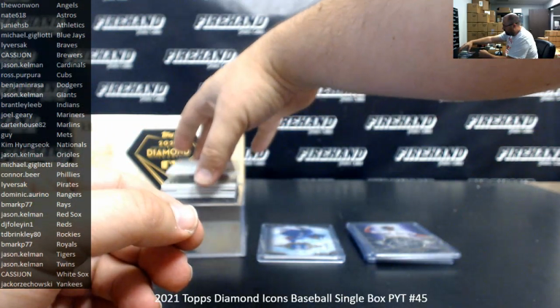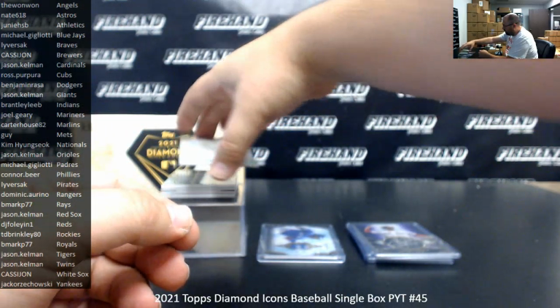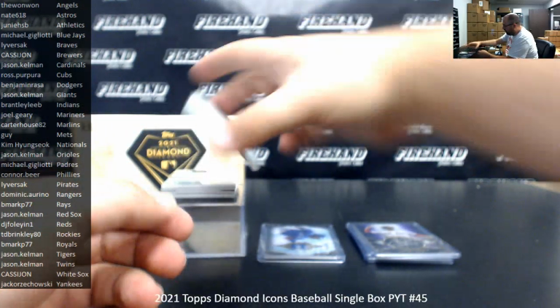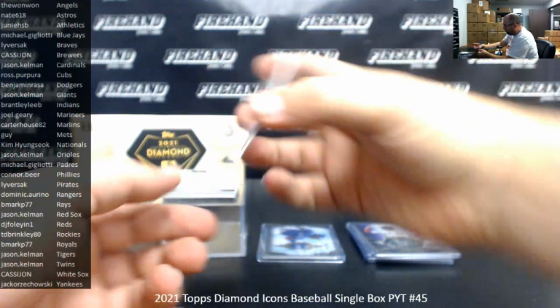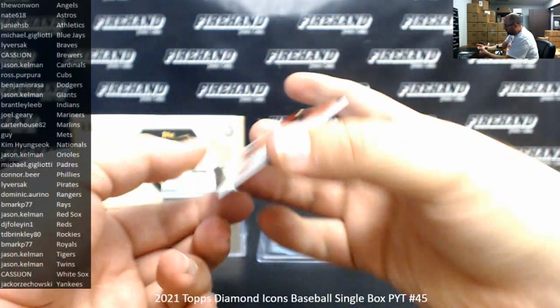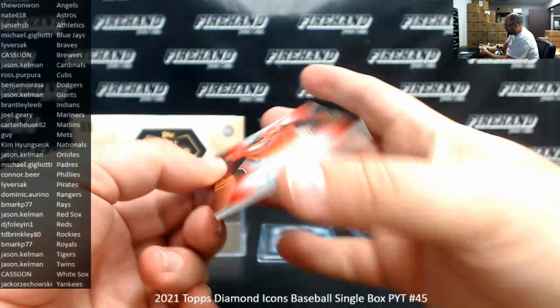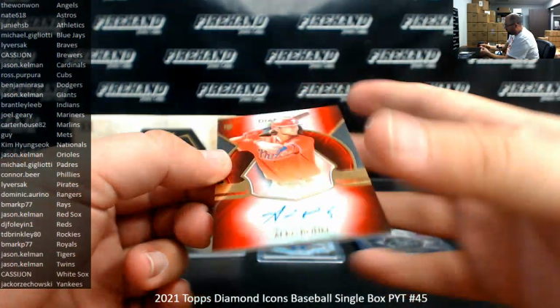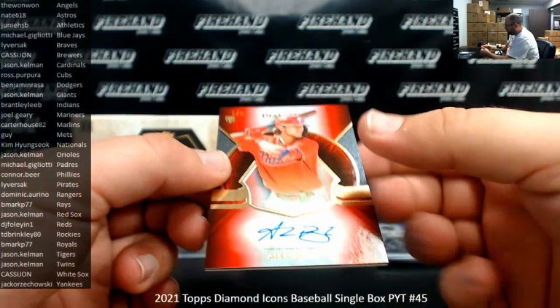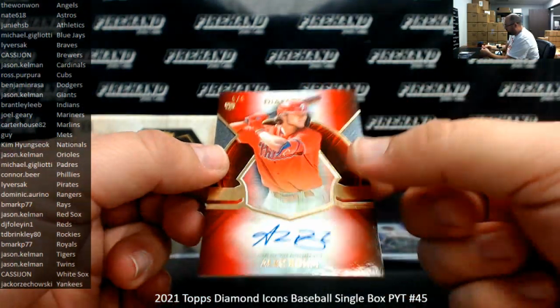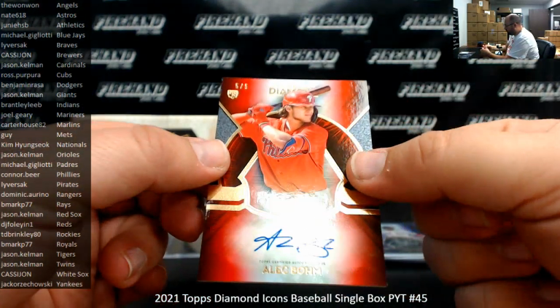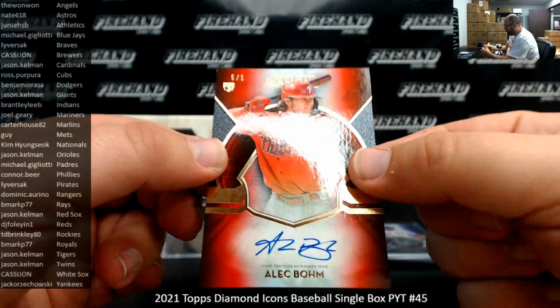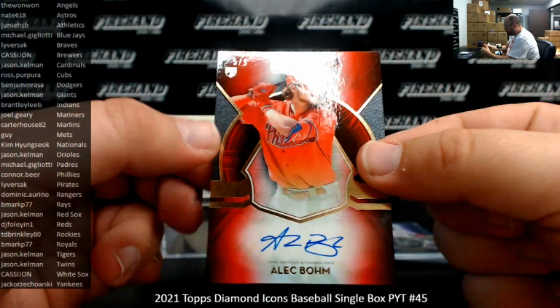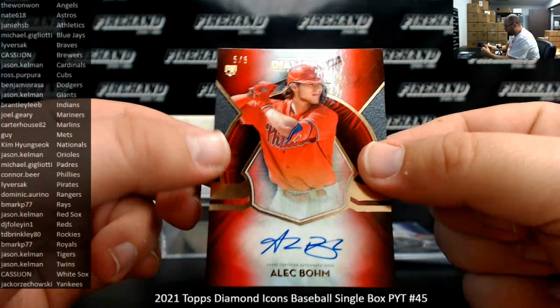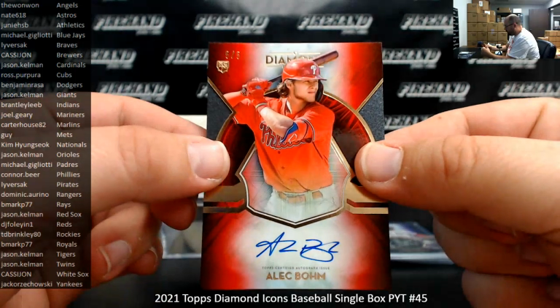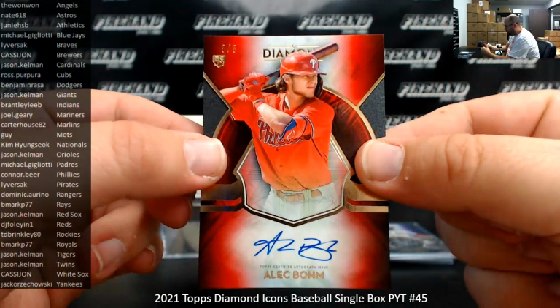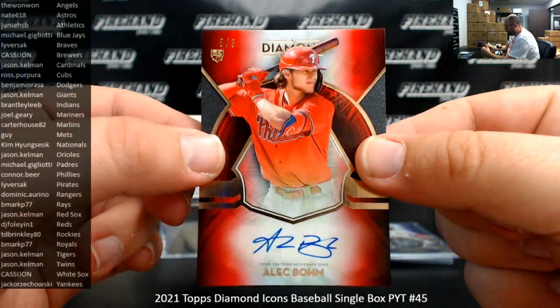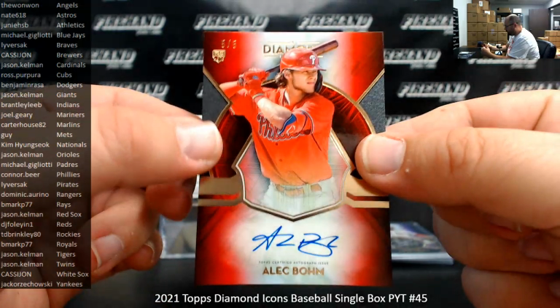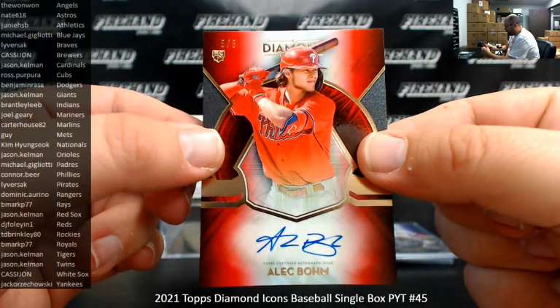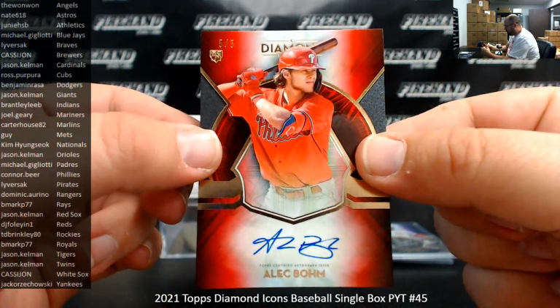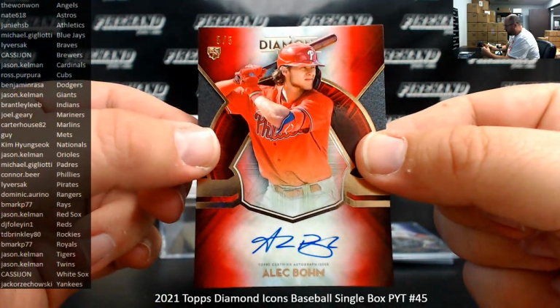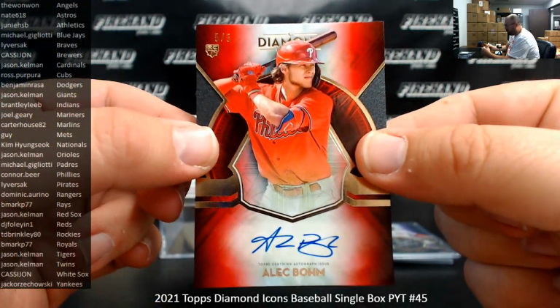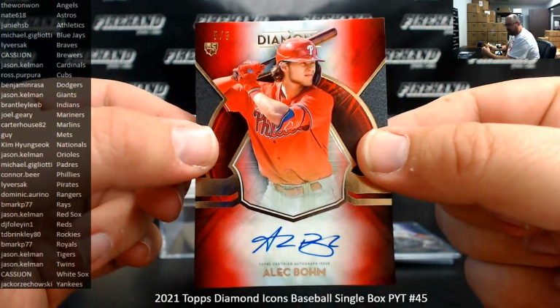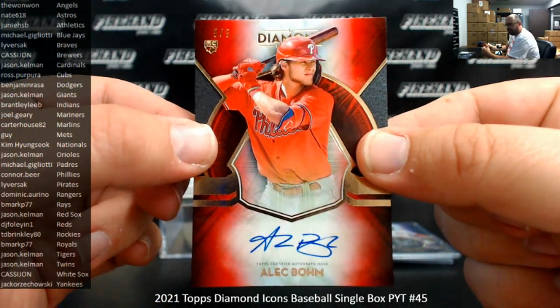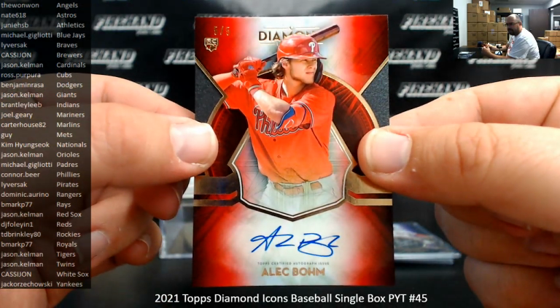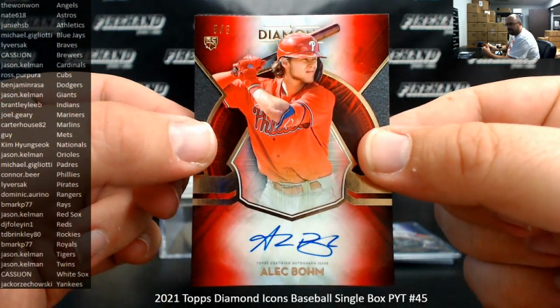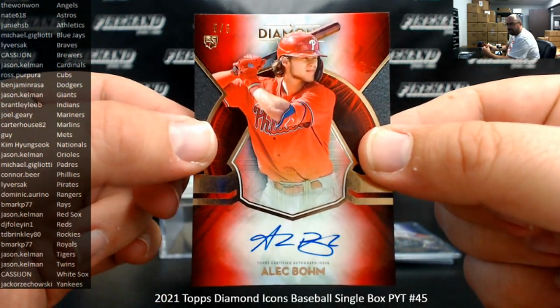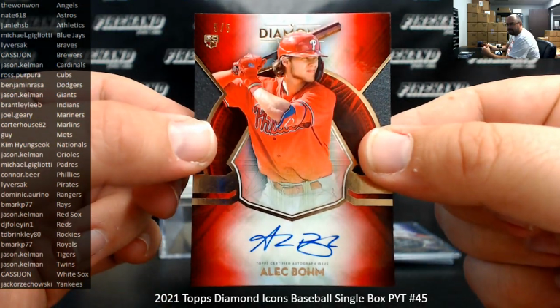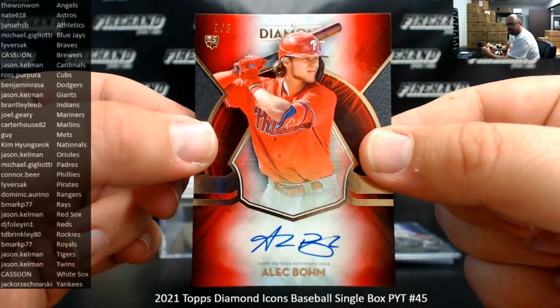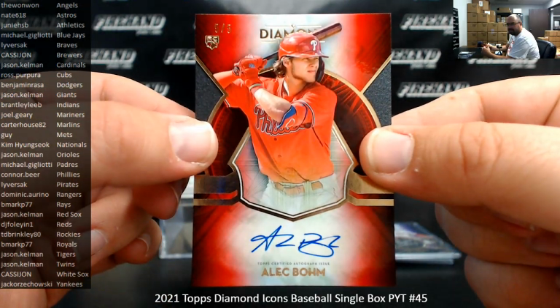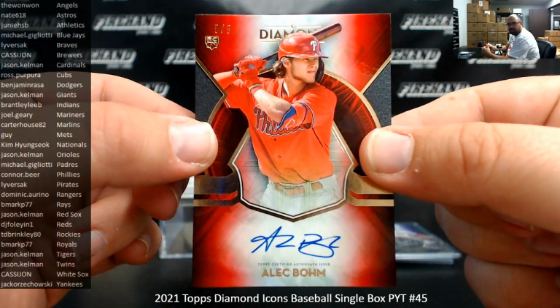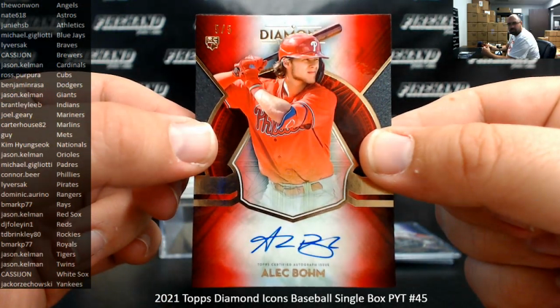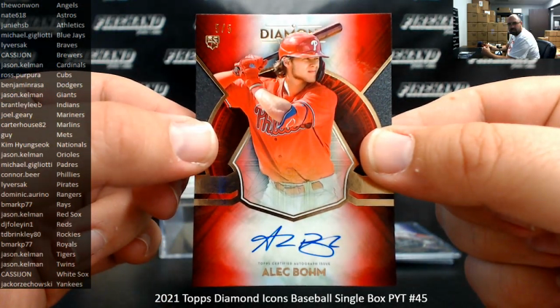For the Phillies, a red back run auto, 5 of 5 — very nice. Phillies going to Conor Beer.